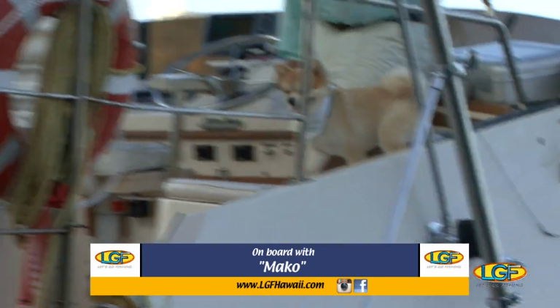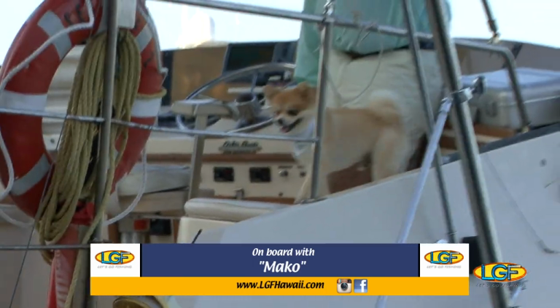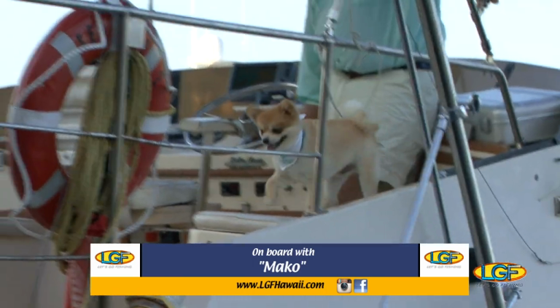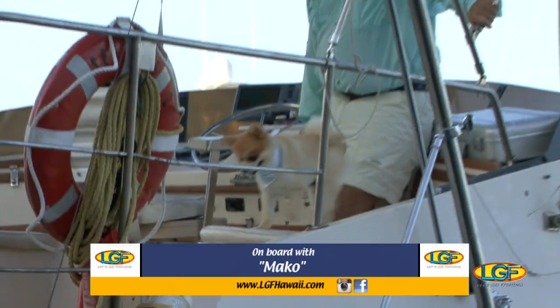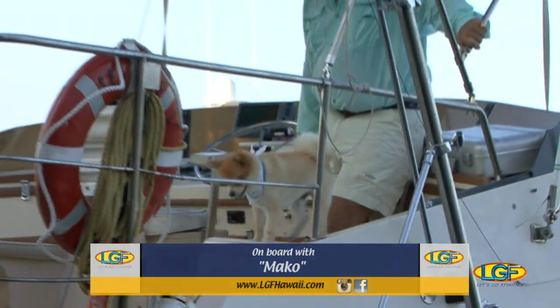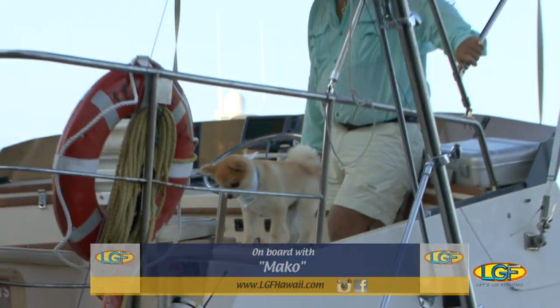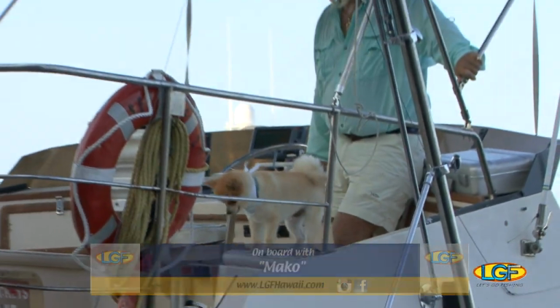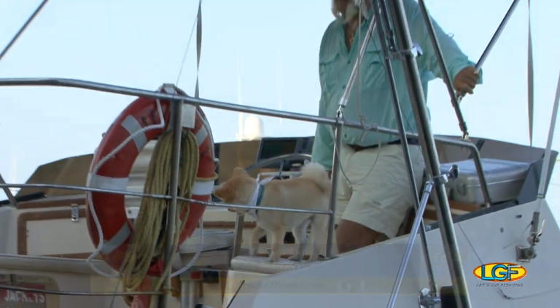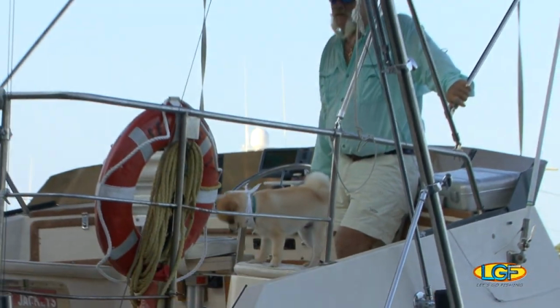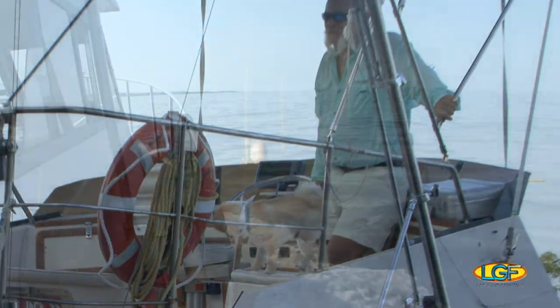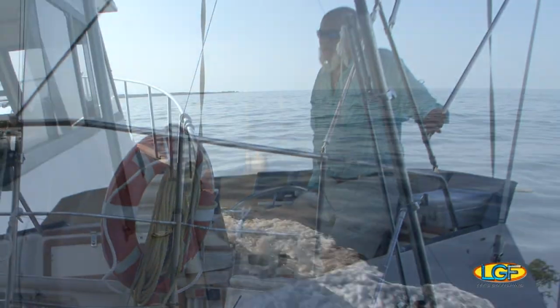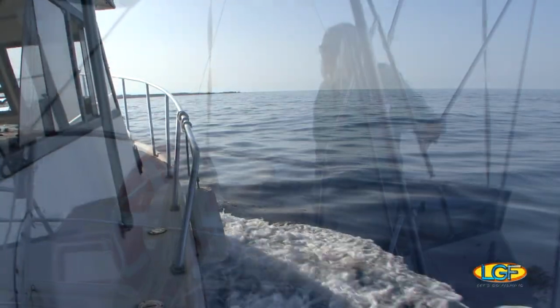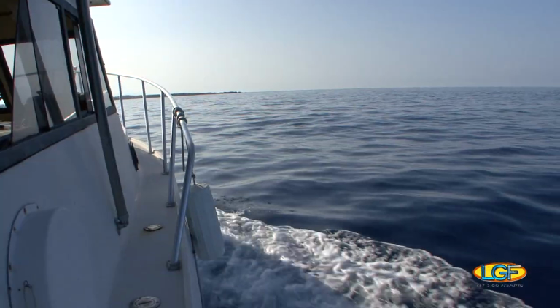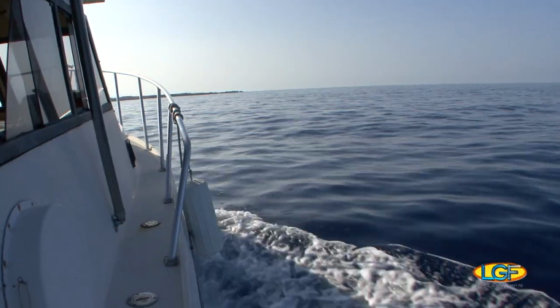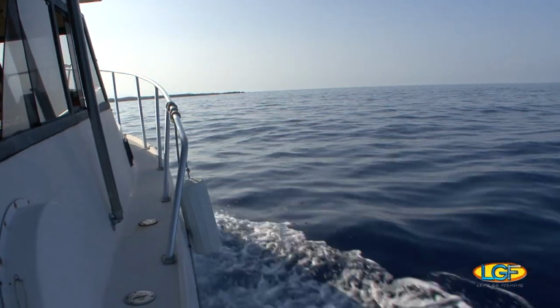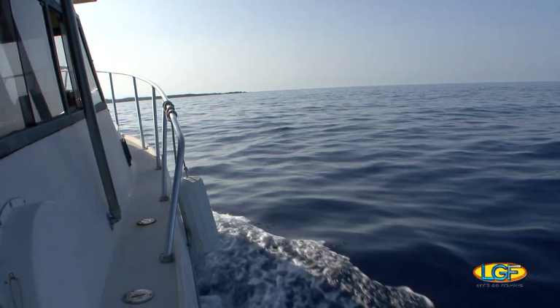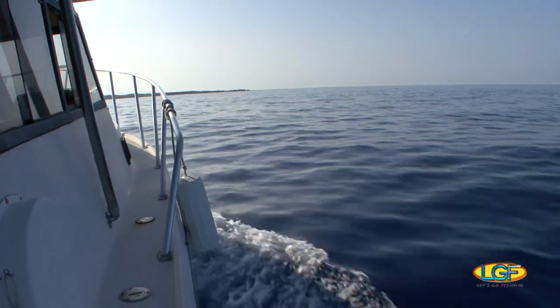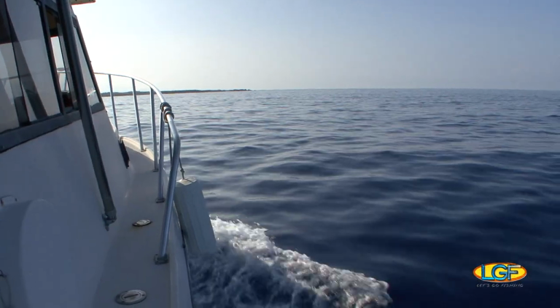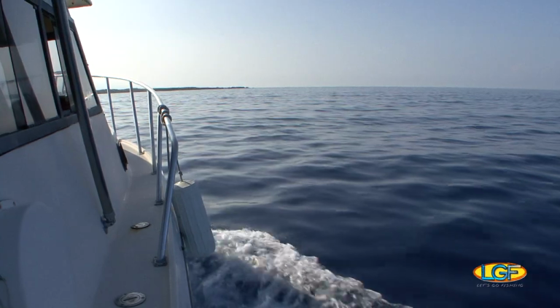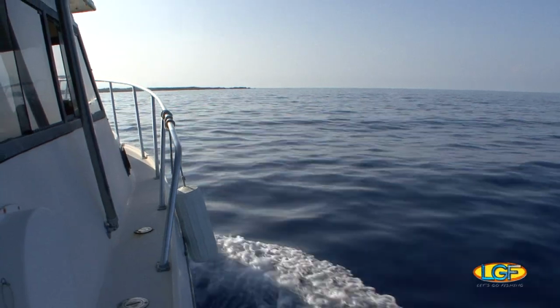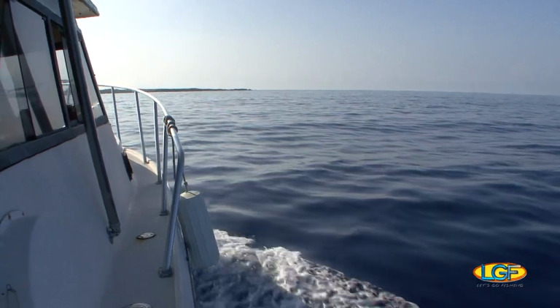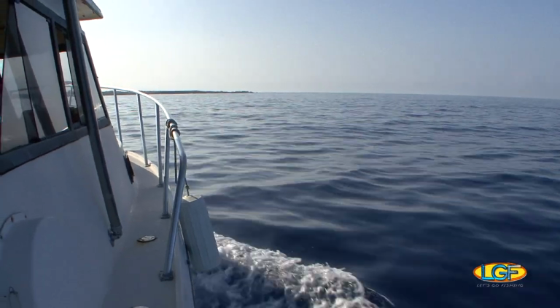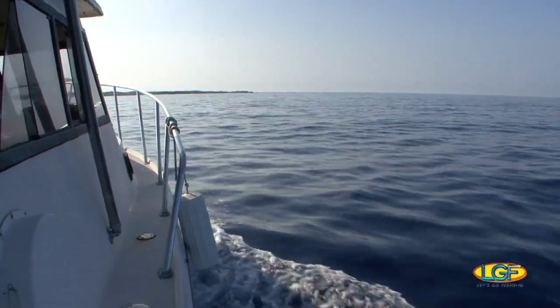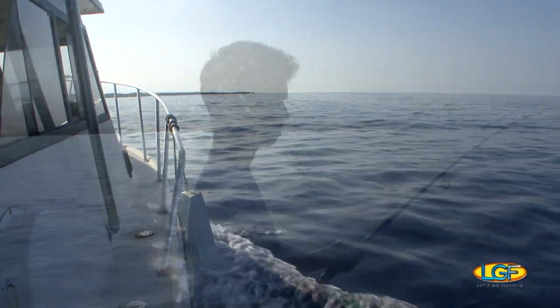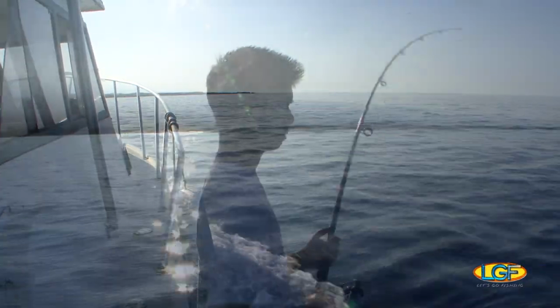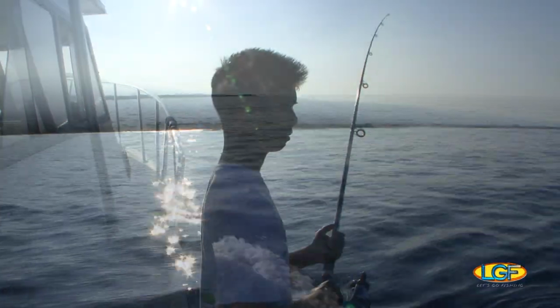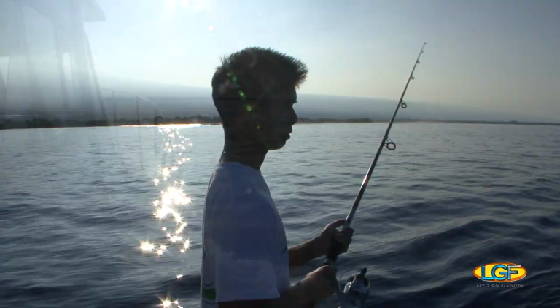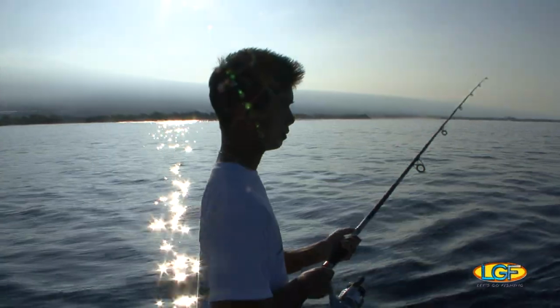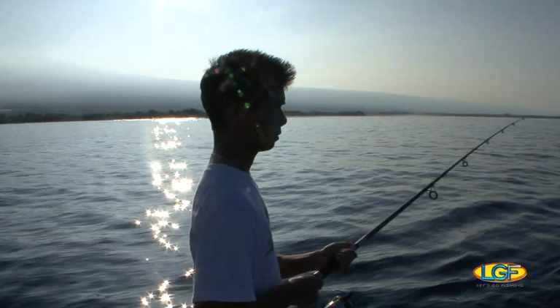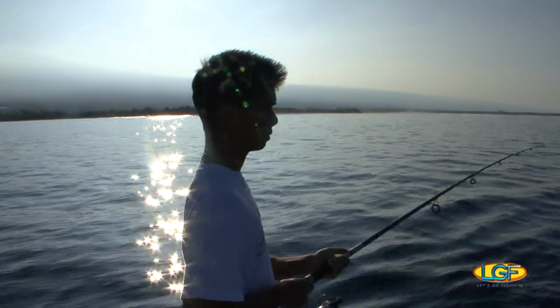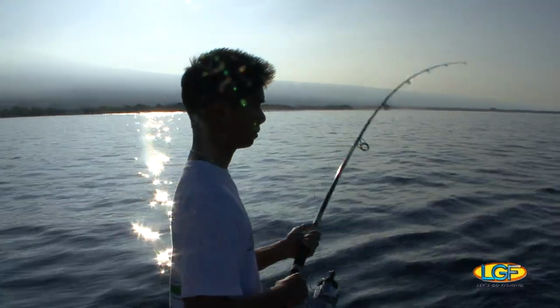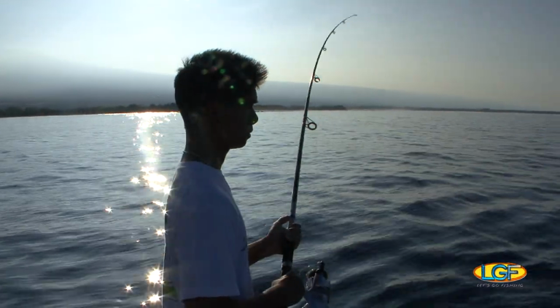Our plans for this trip include light tackle bottom fishing, but on our way to where we want to be, we may as well try this.